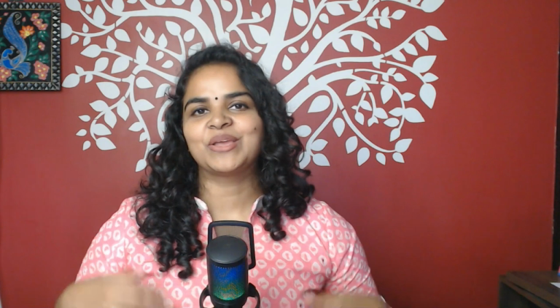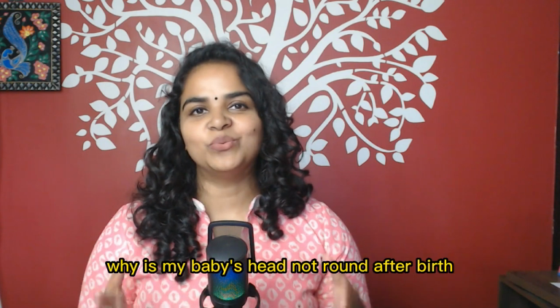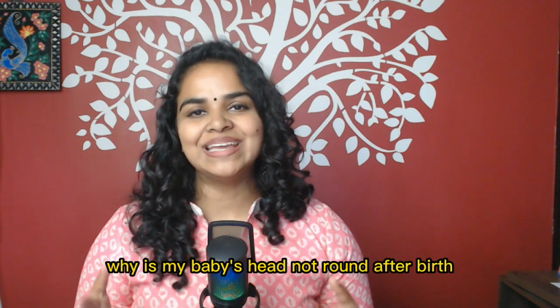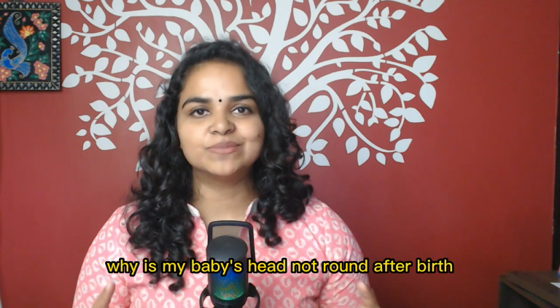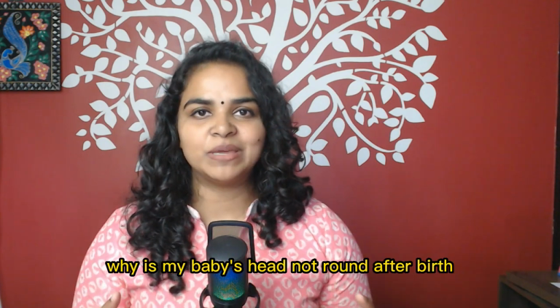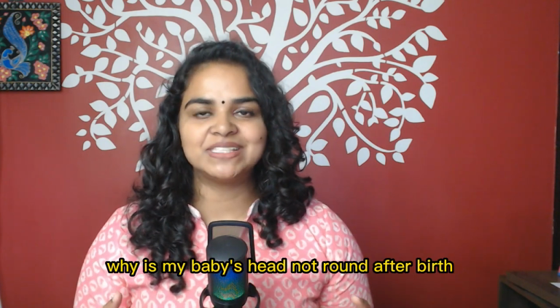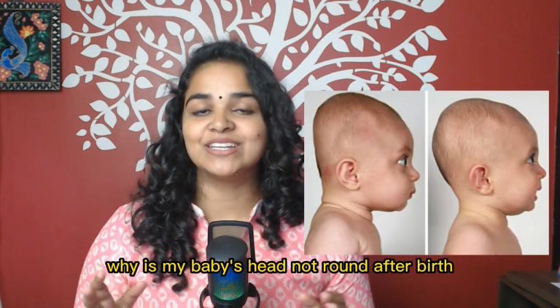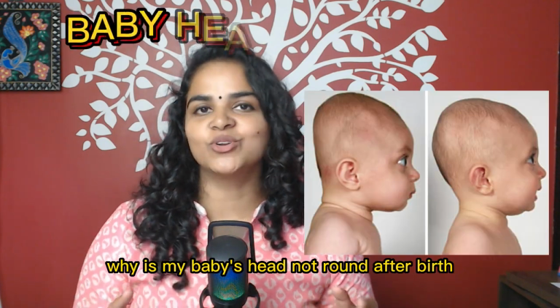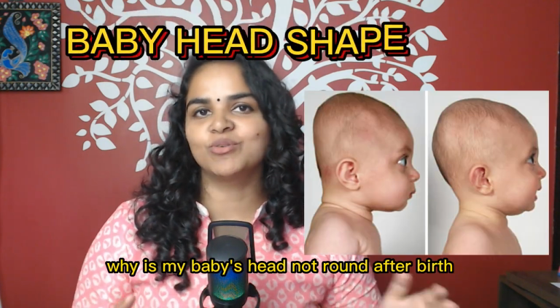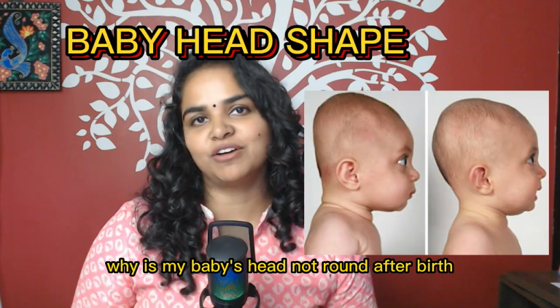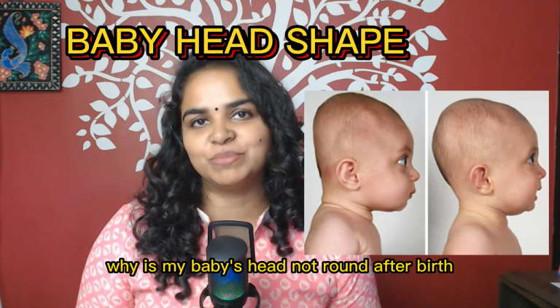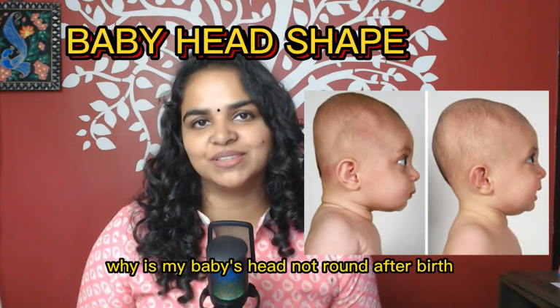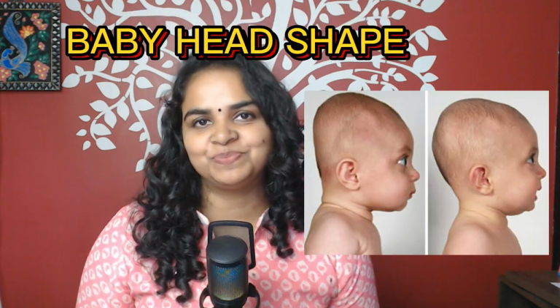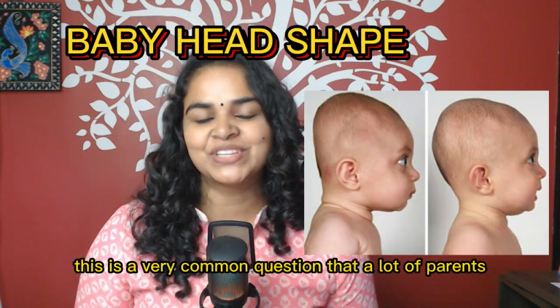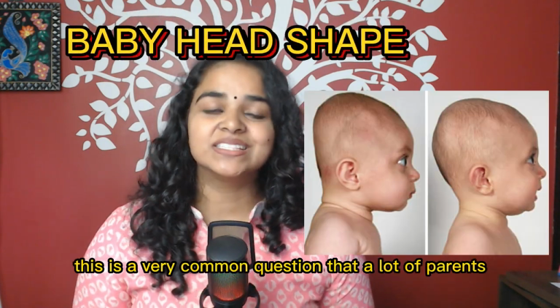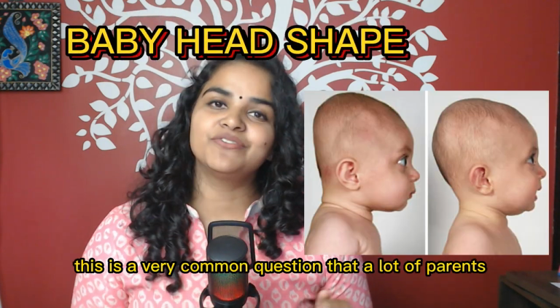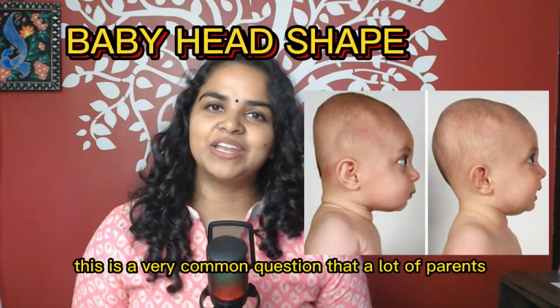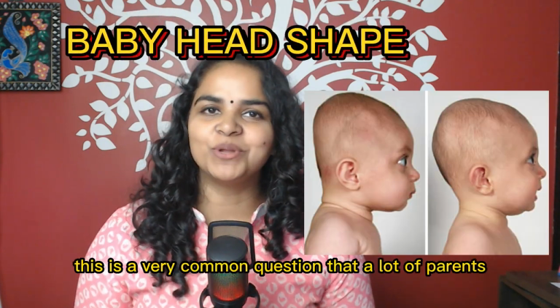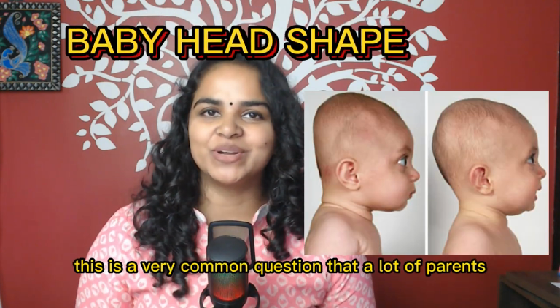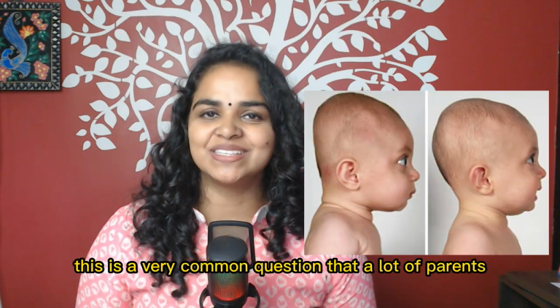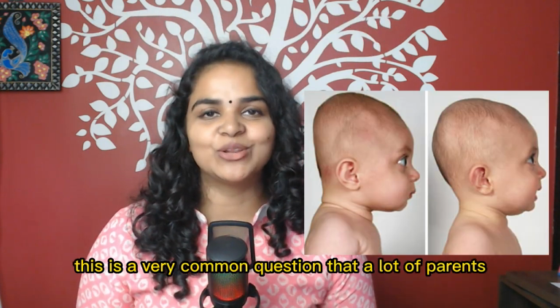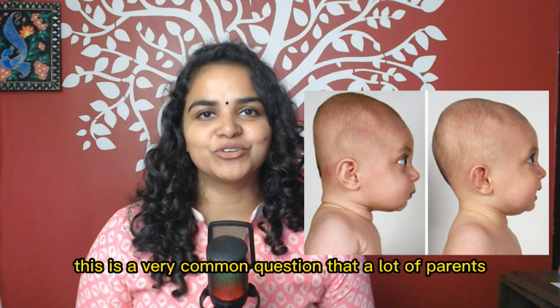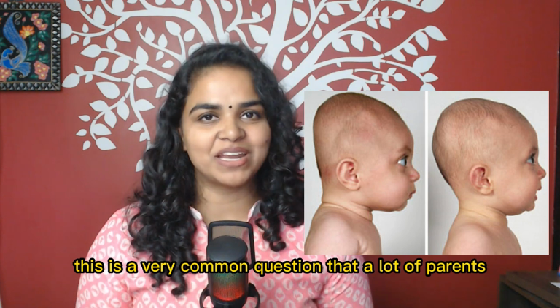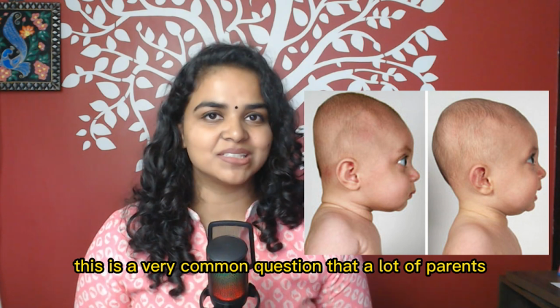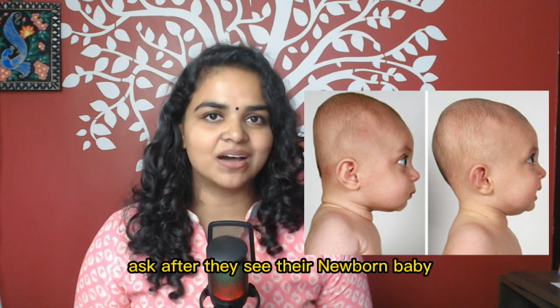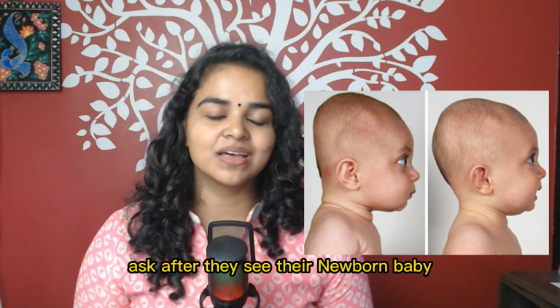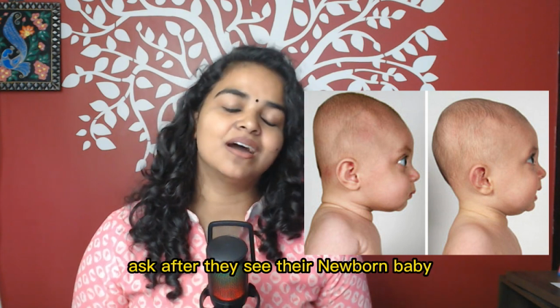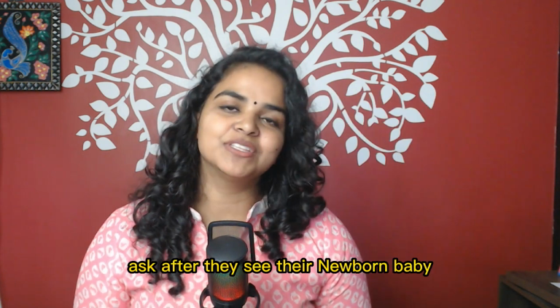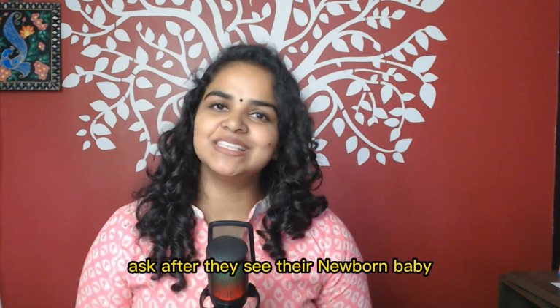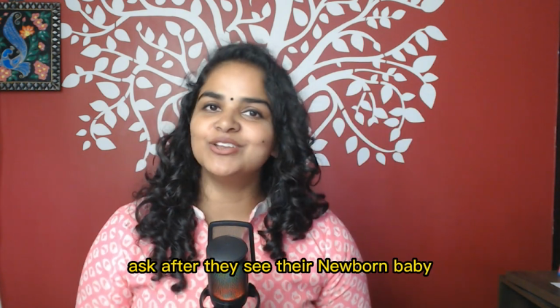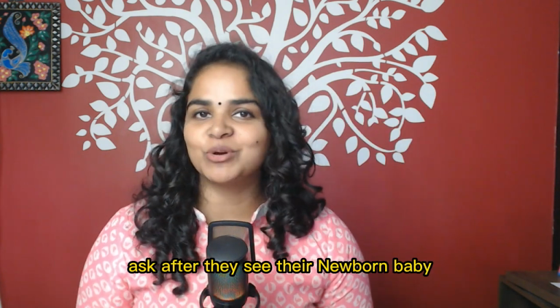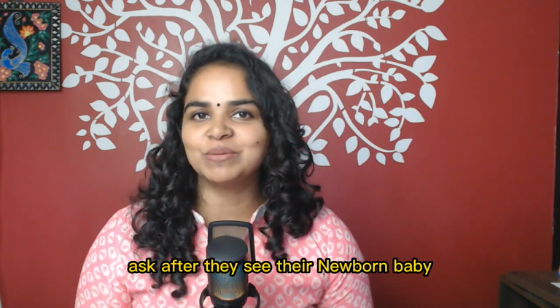Why is my baby's head not round after birth? This is a very common question that a lot of parents ask after they see their newborn baby.